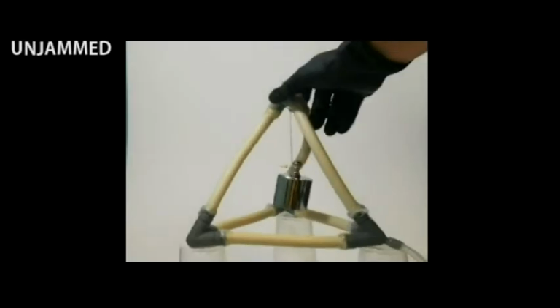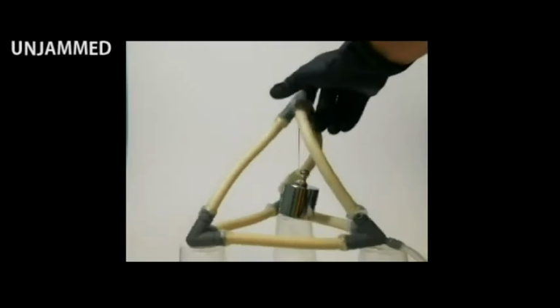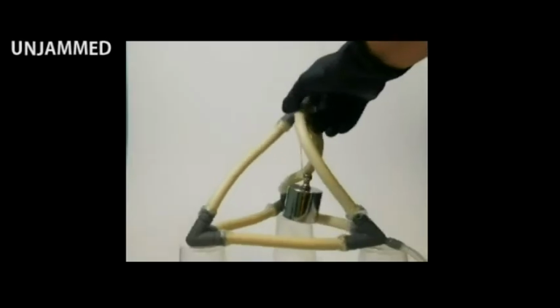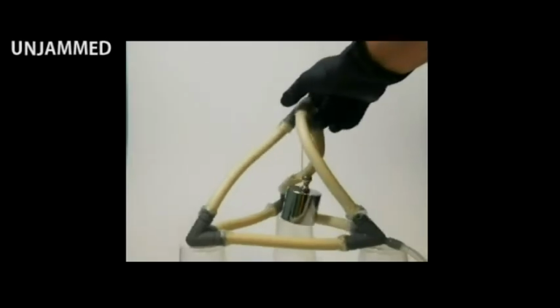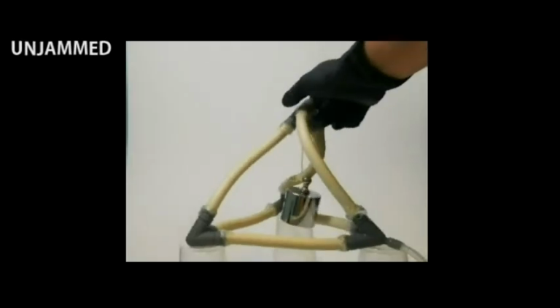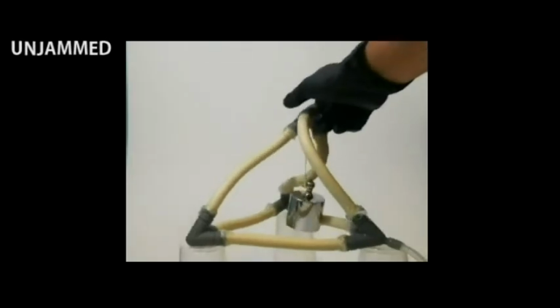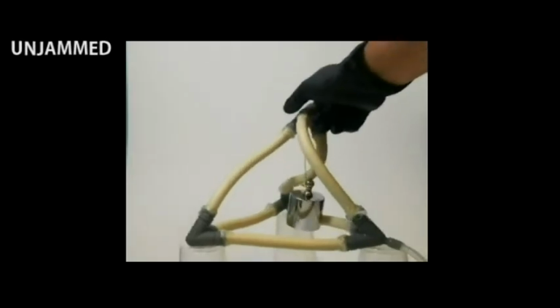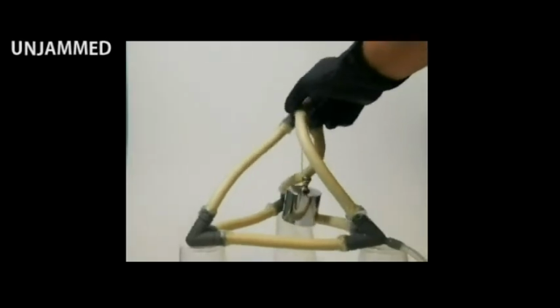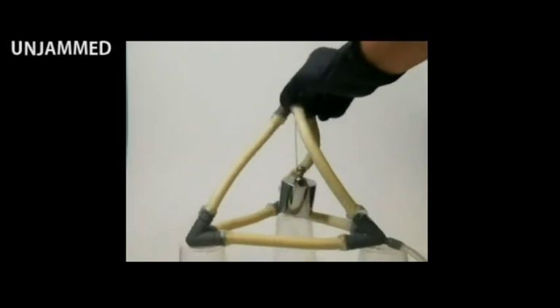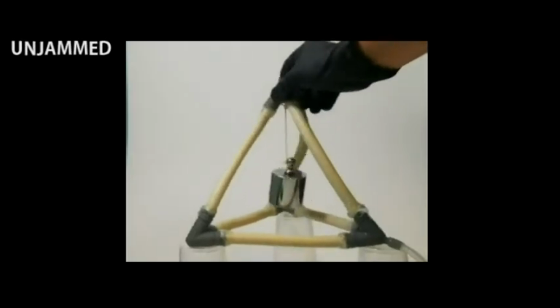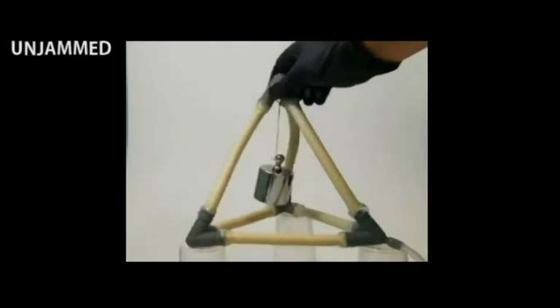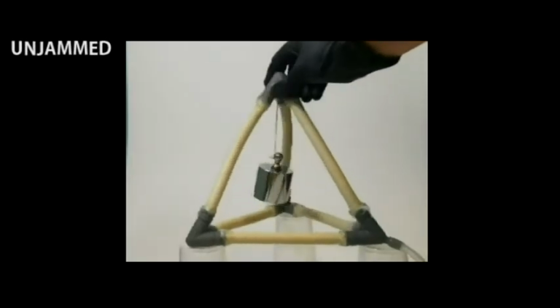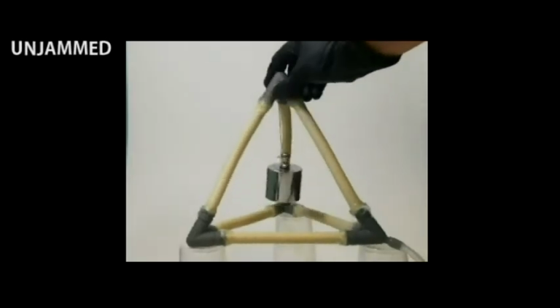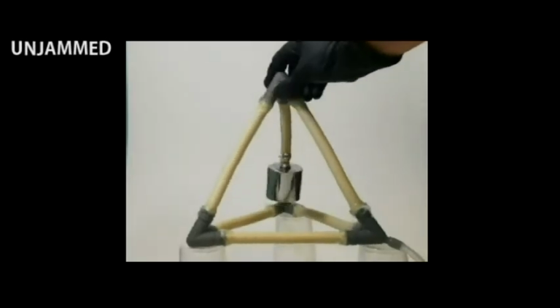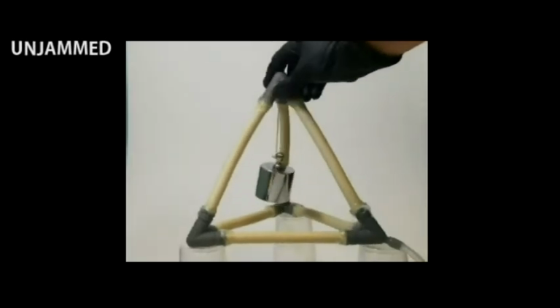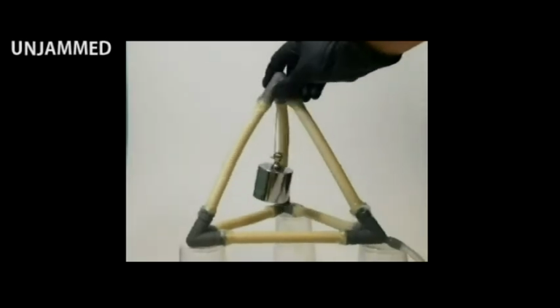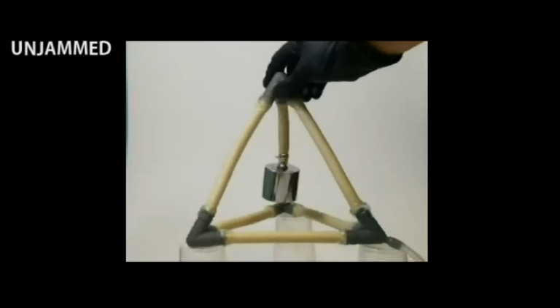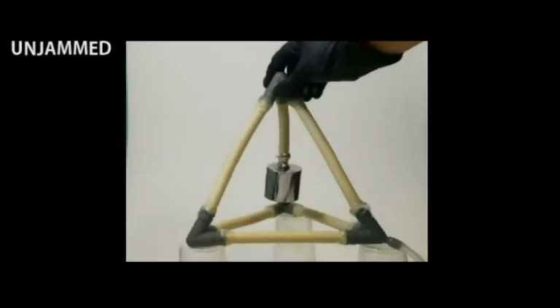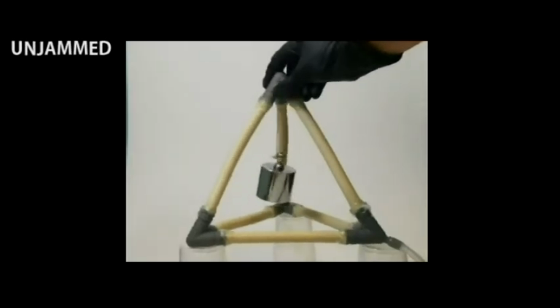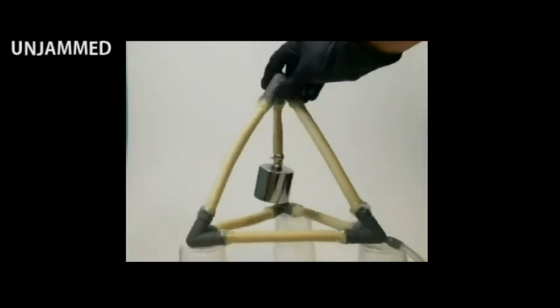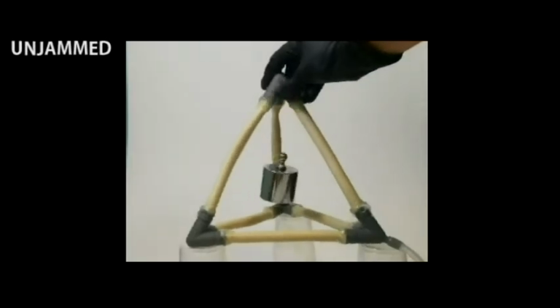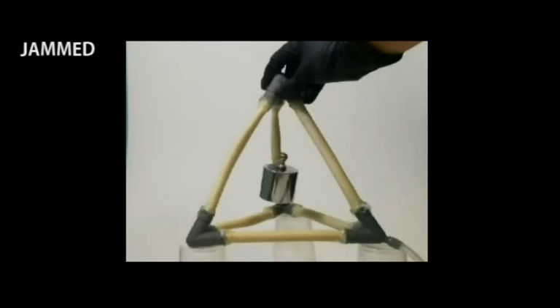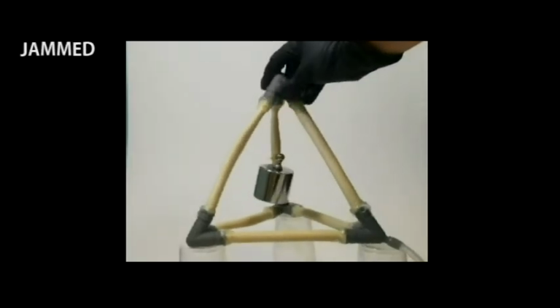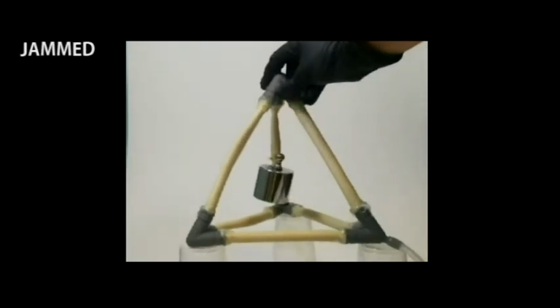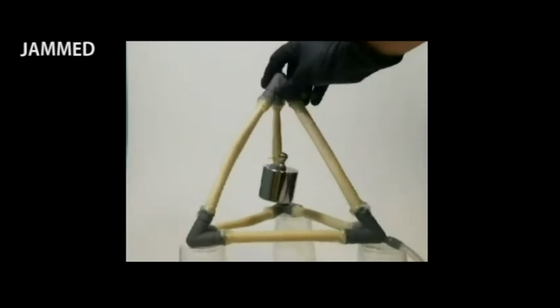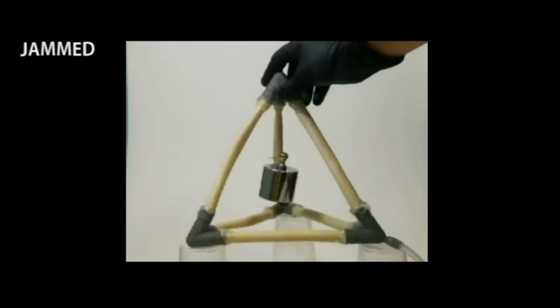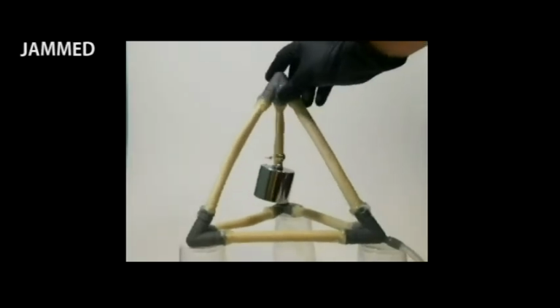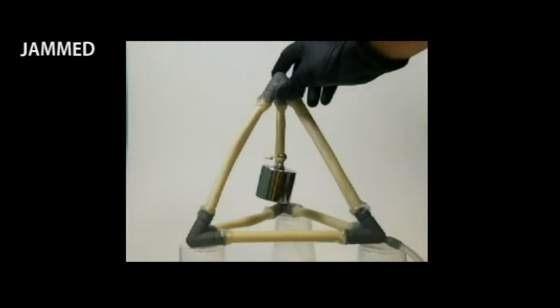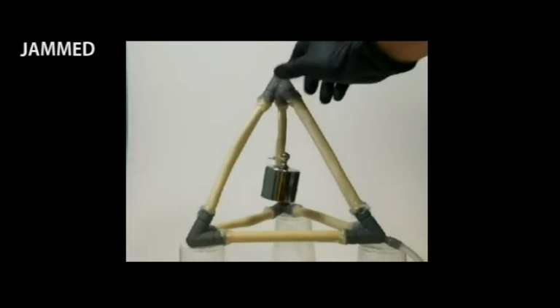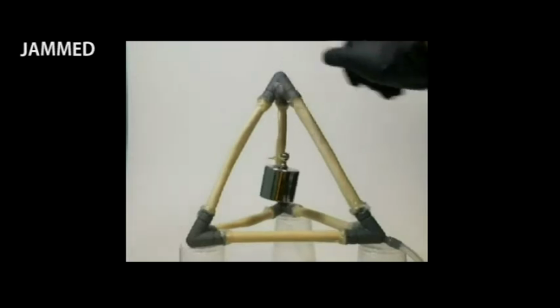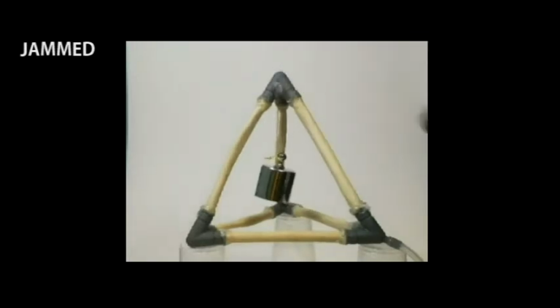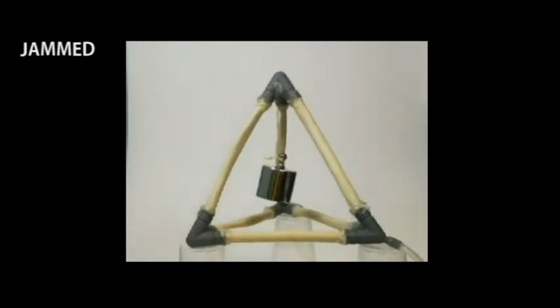Another application for this technology is a variable stiffness morphing truss structure.